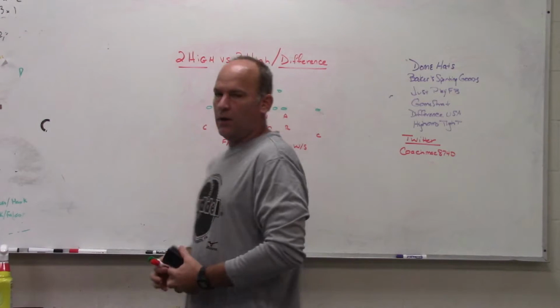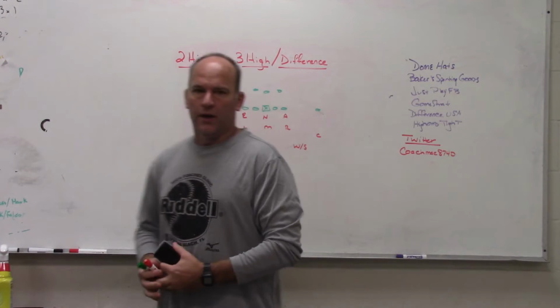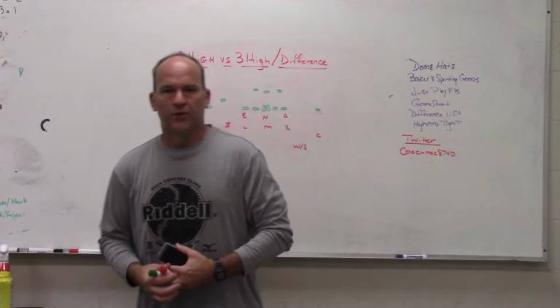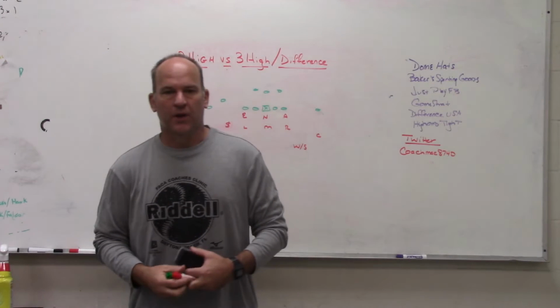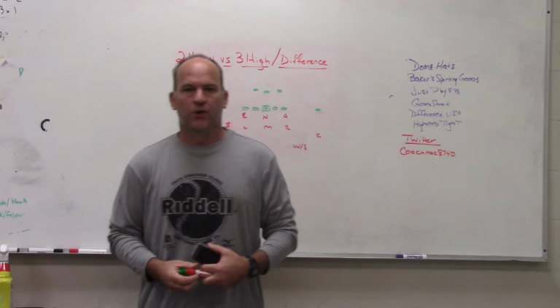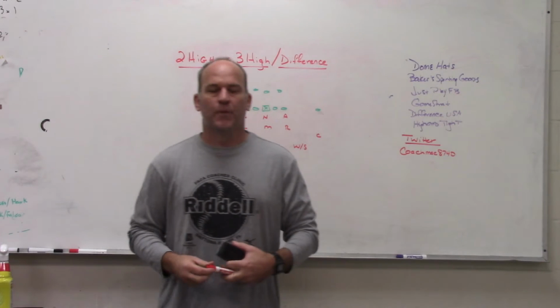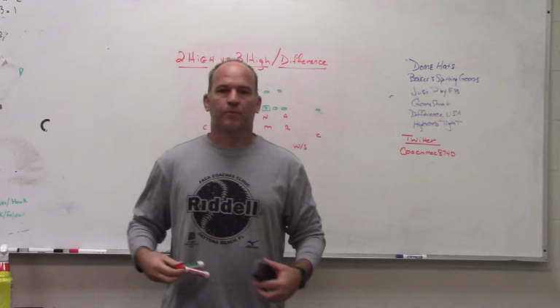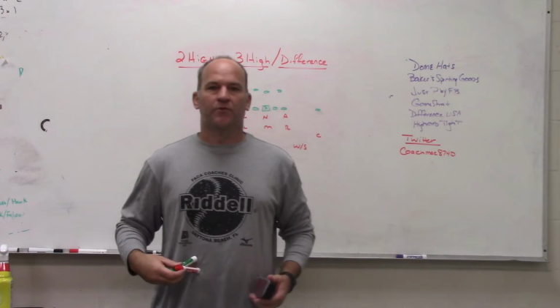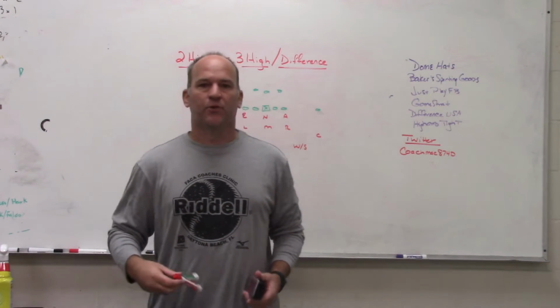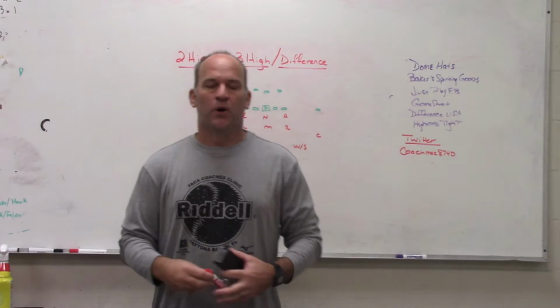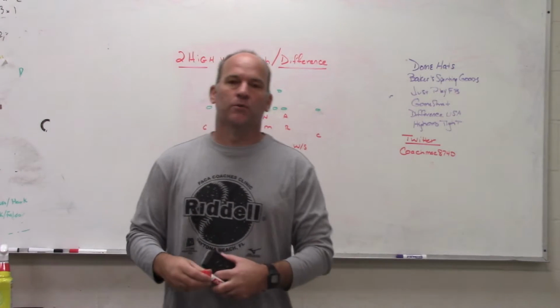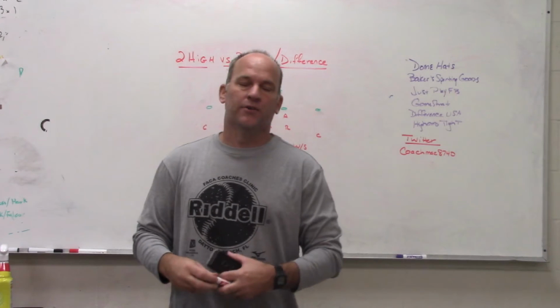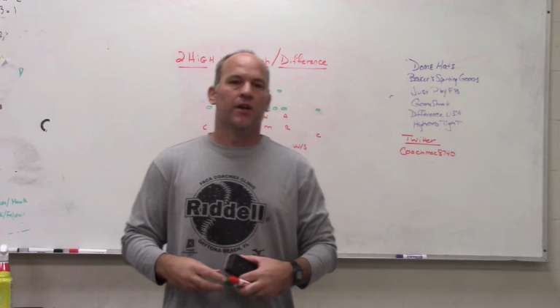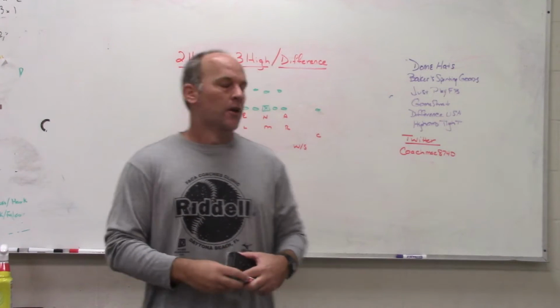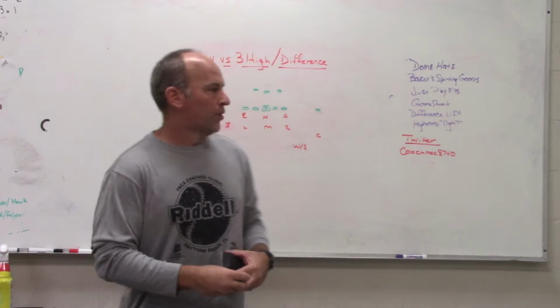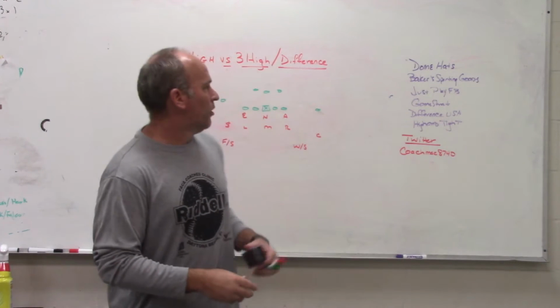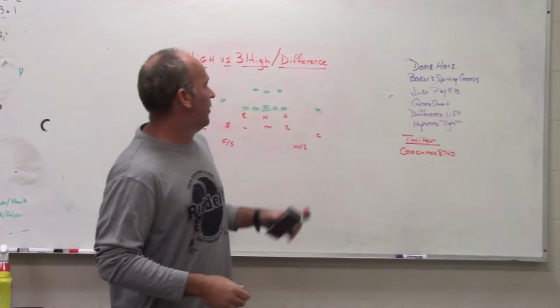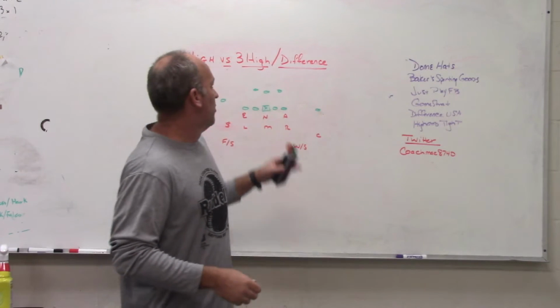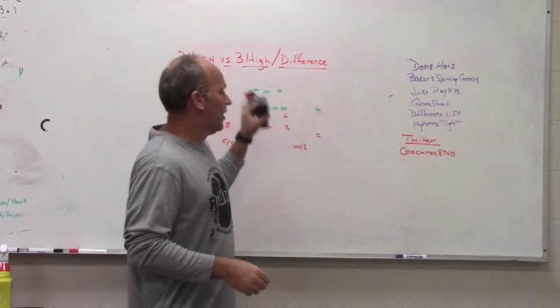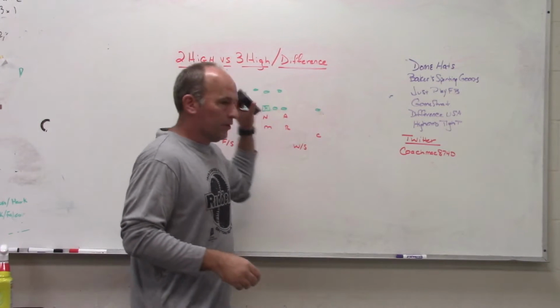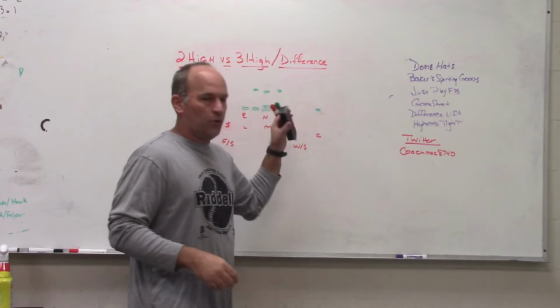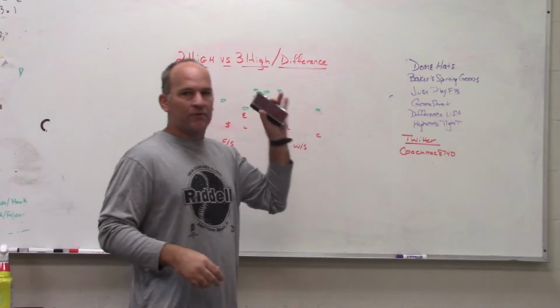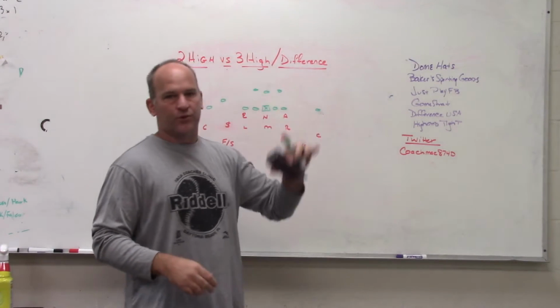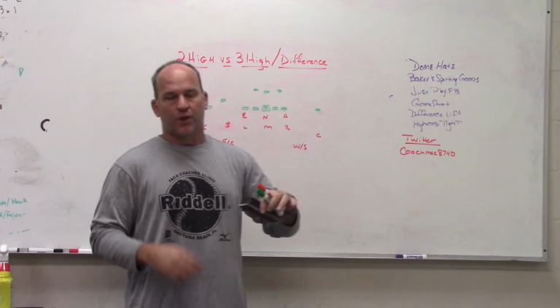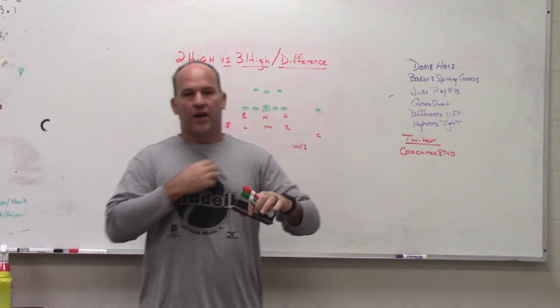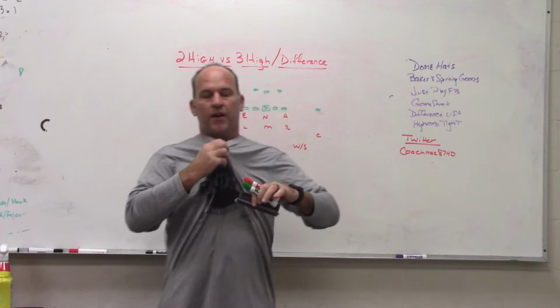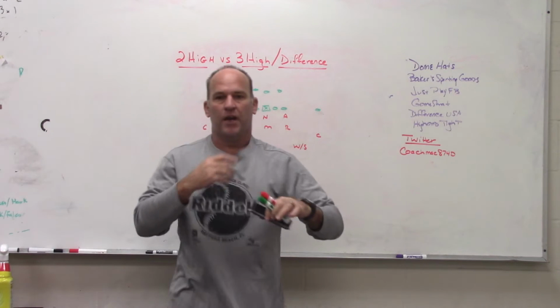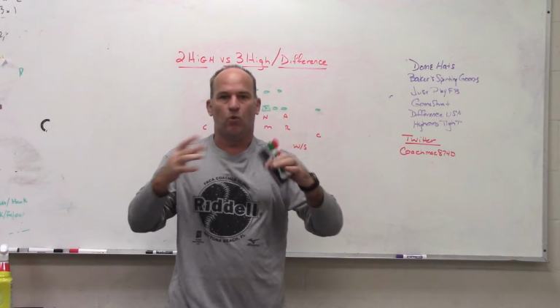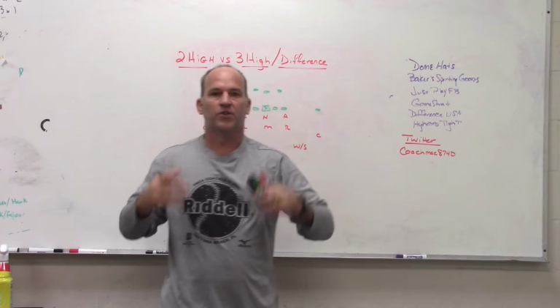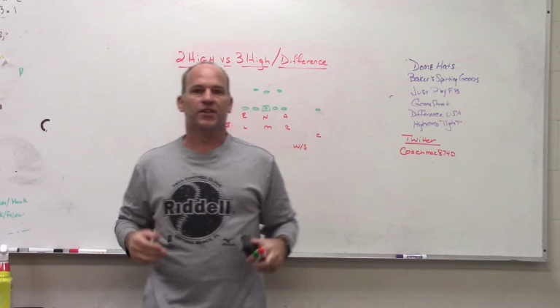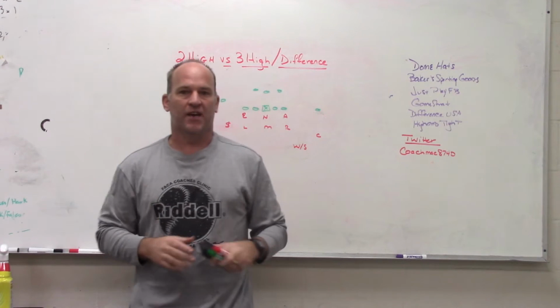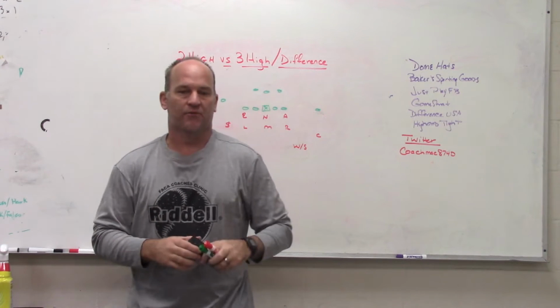All right, hey, what's up guys? Coach Mack, PlayFastFootball. Today we're going to do a little video on two high versus three high, and what is the exact difference.